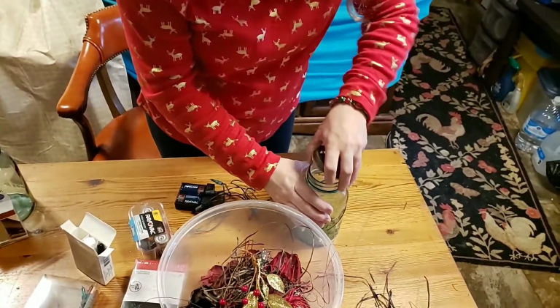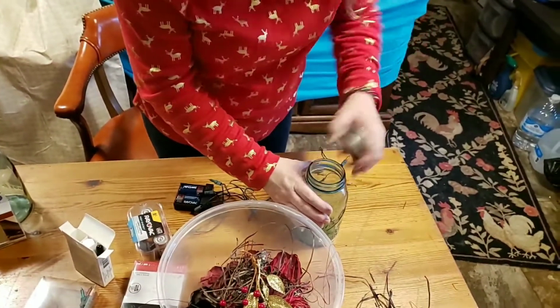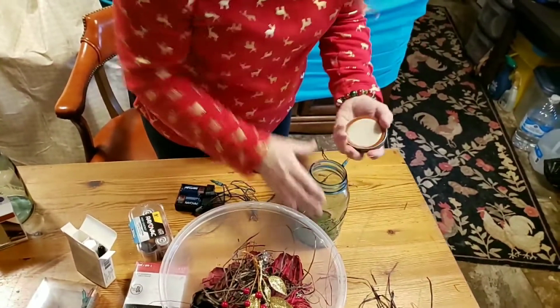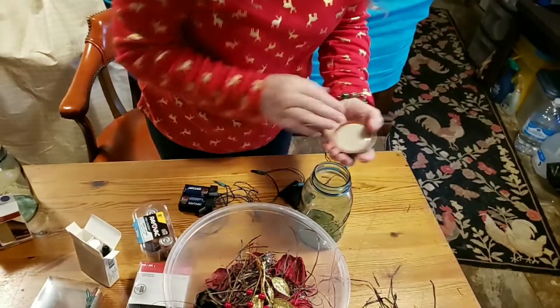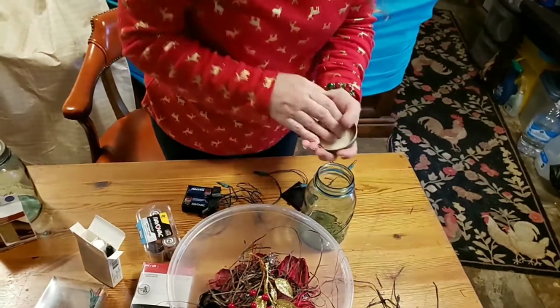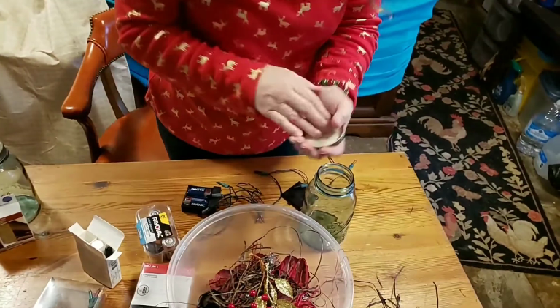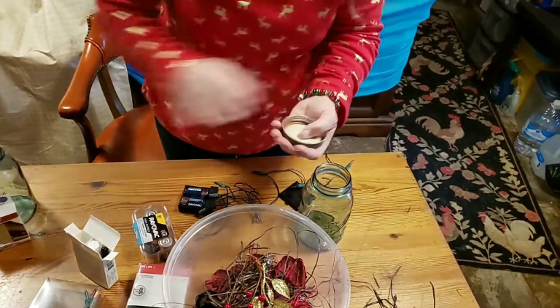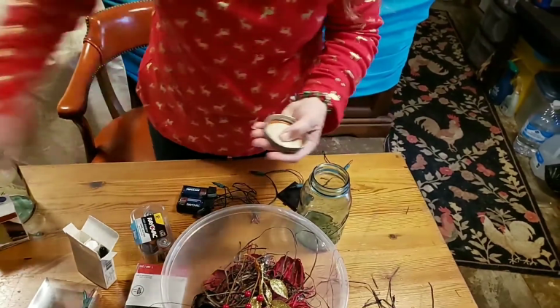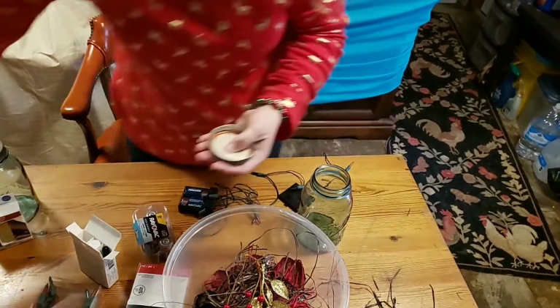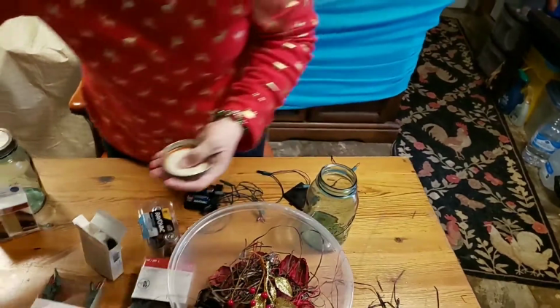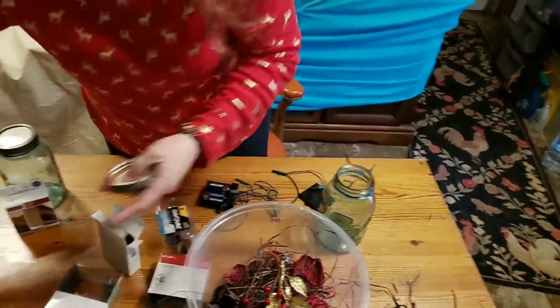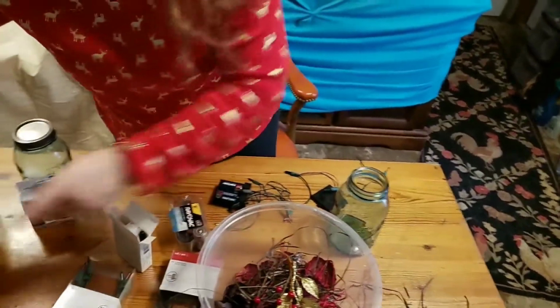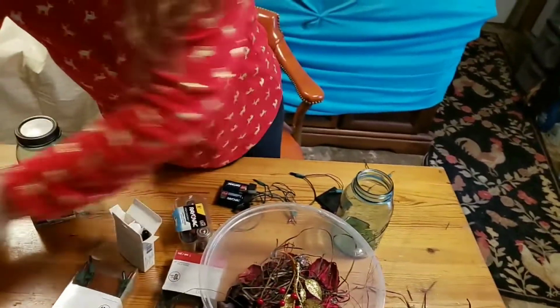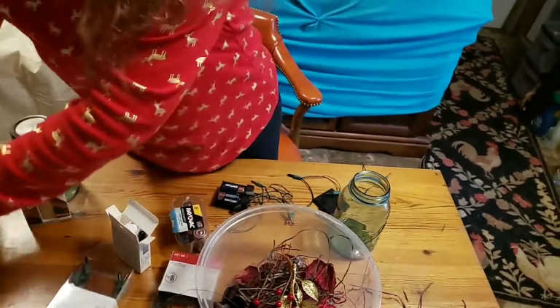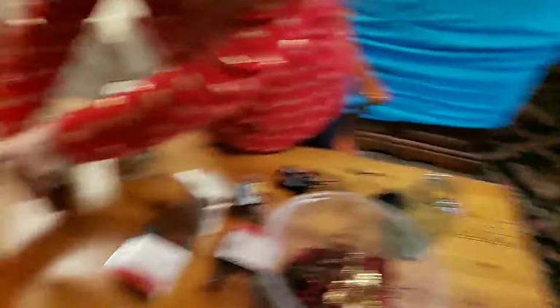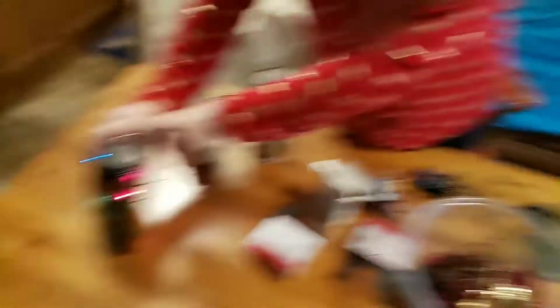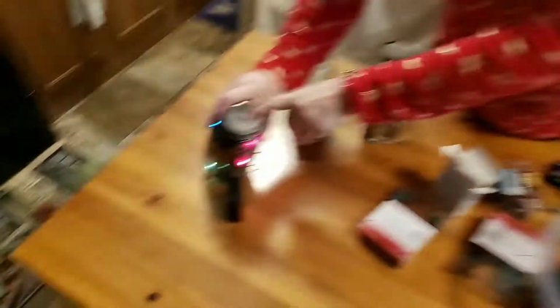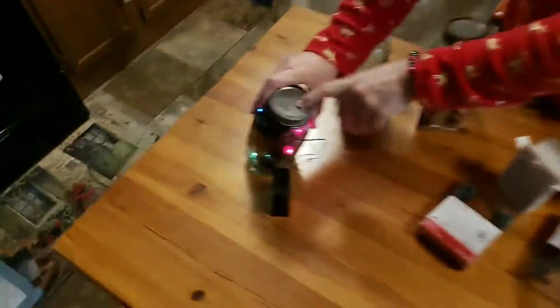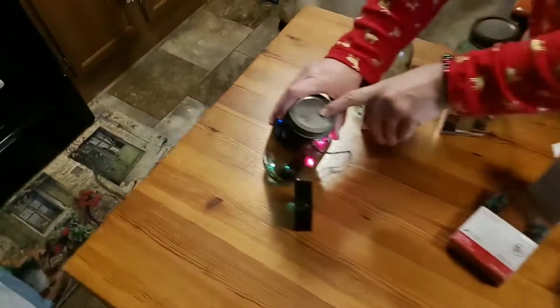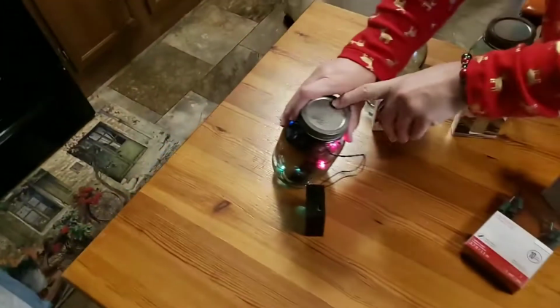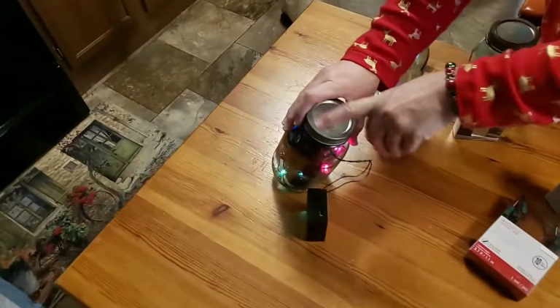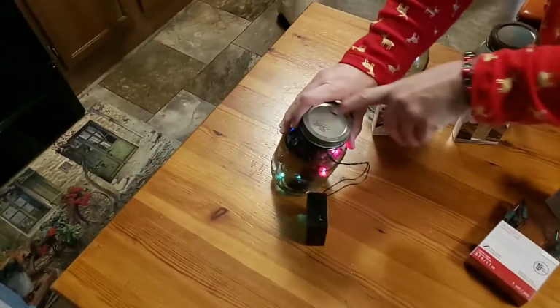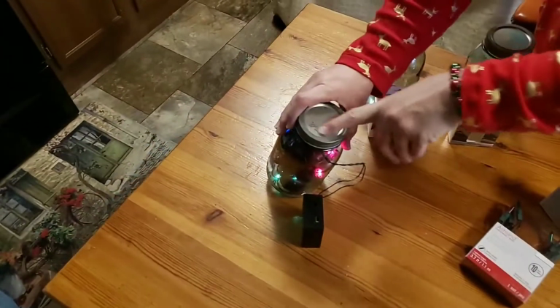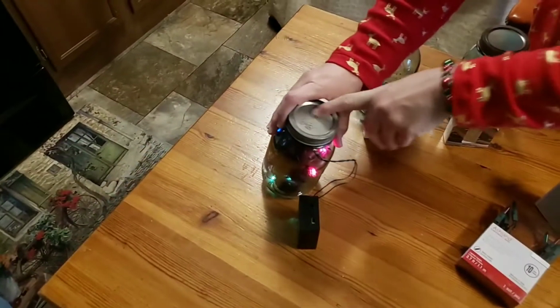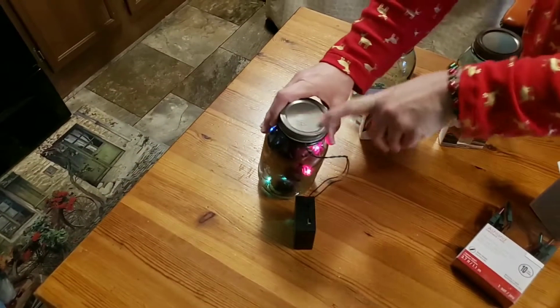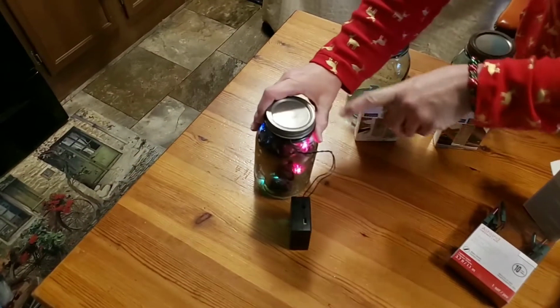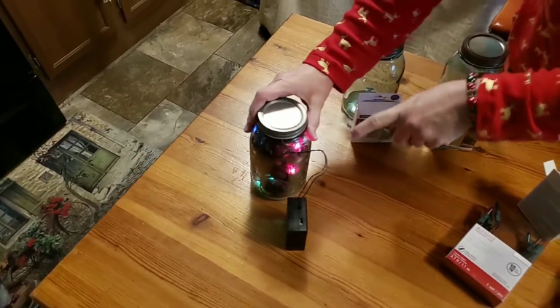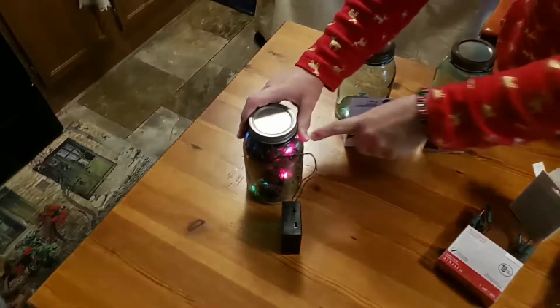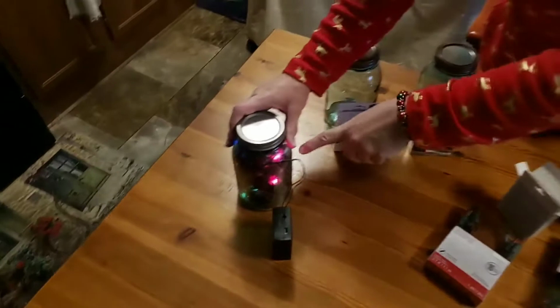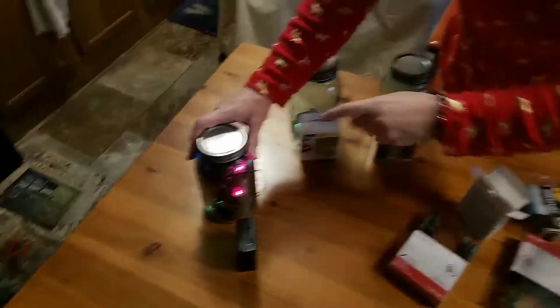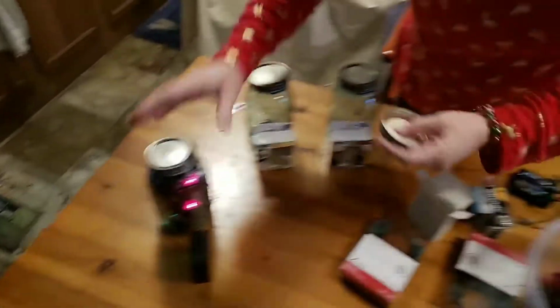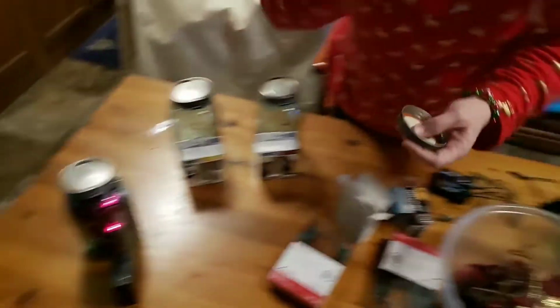They can also put the lid back on, as you can see. I have the lid on so that the scent doesn't come out until they want it to.